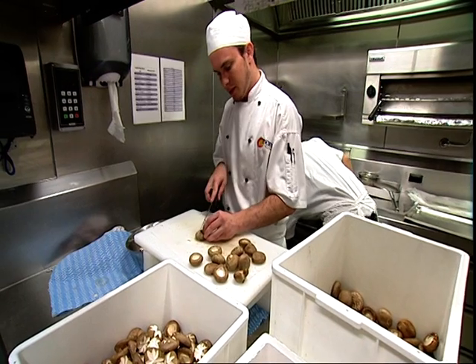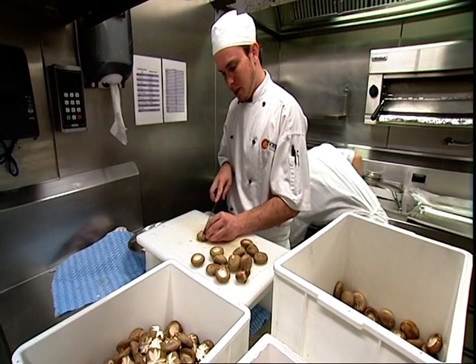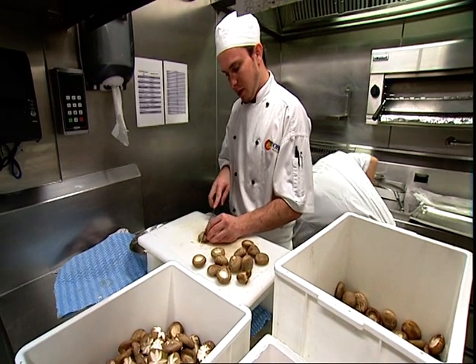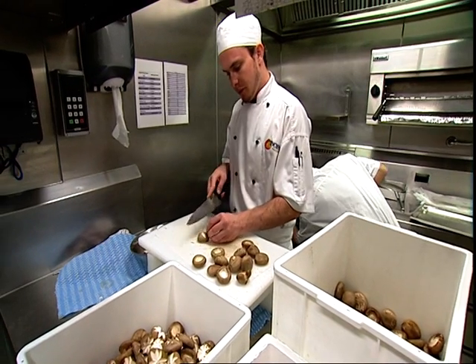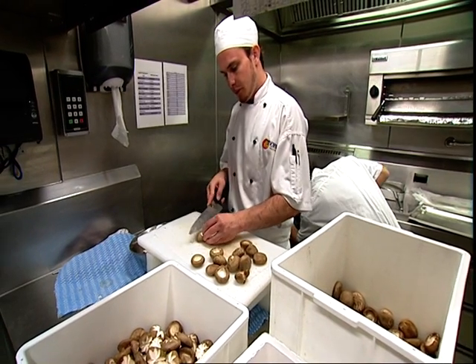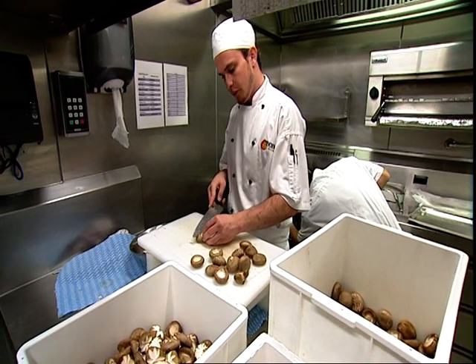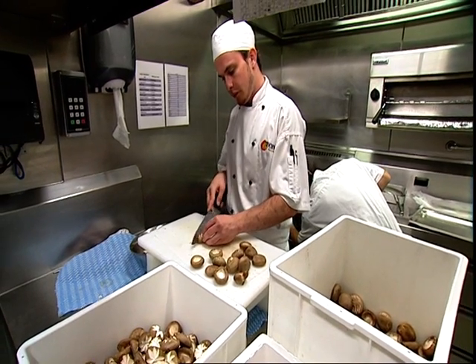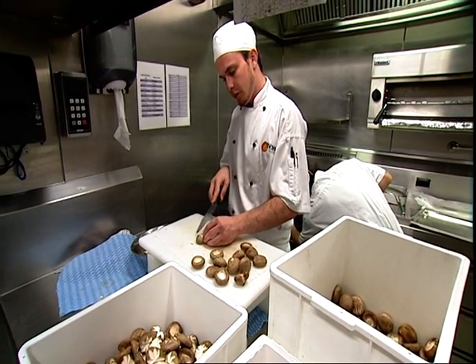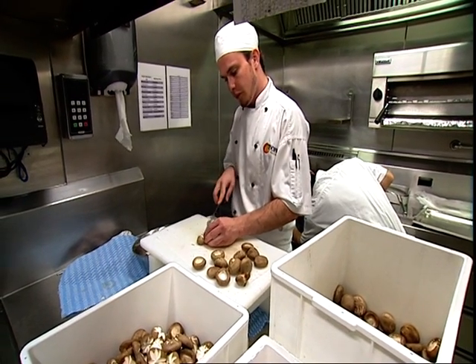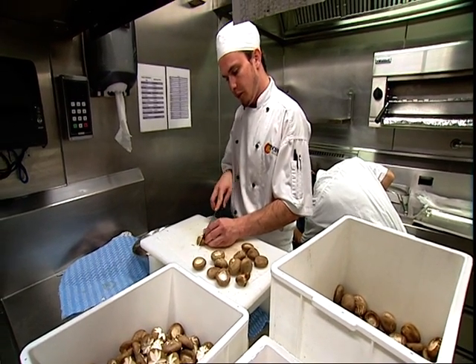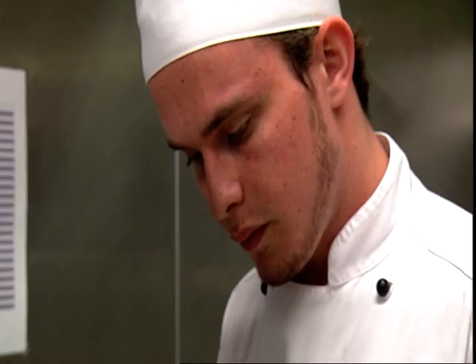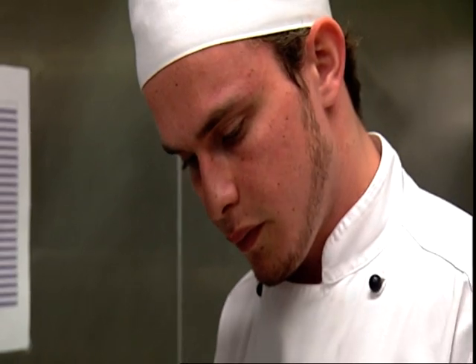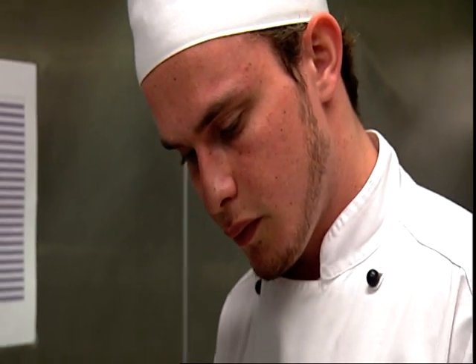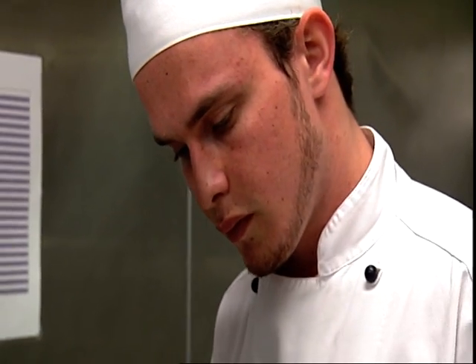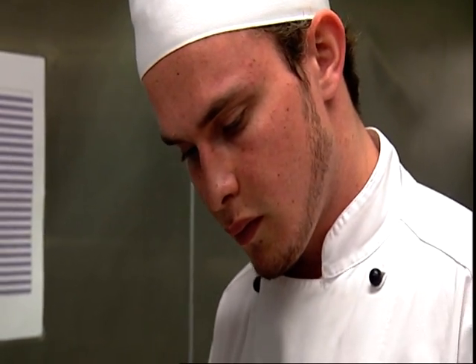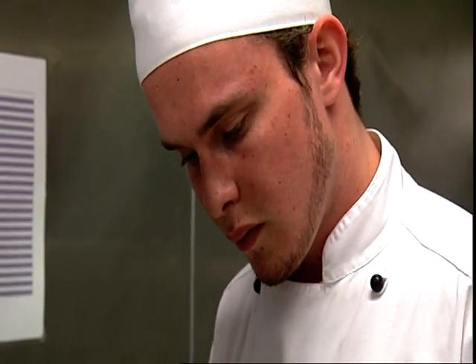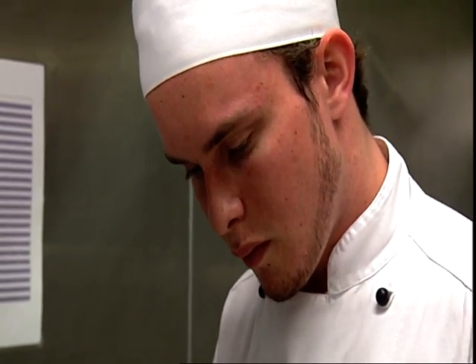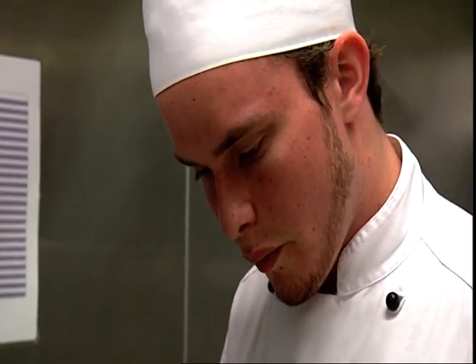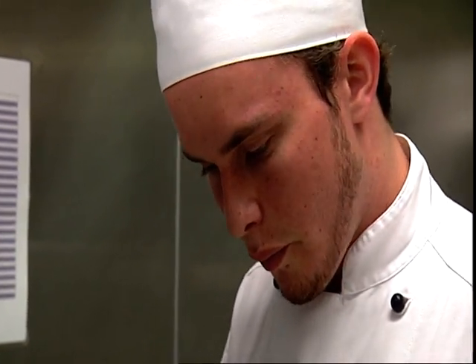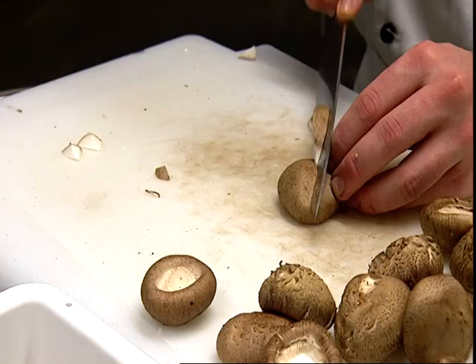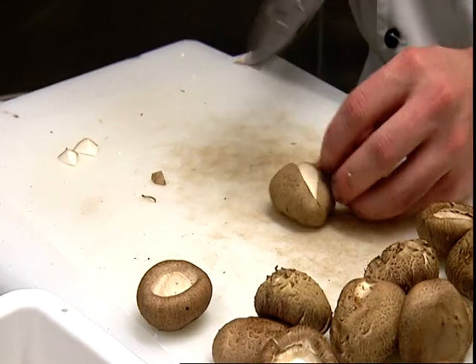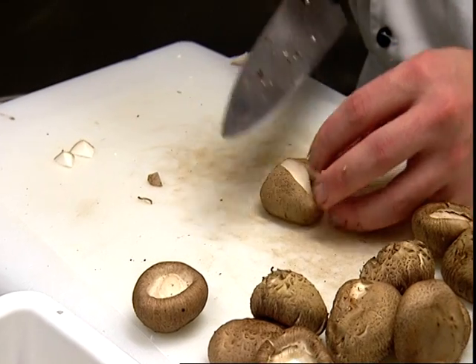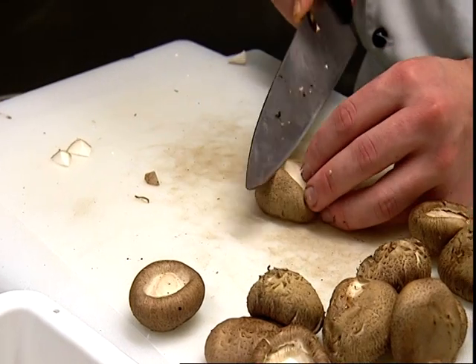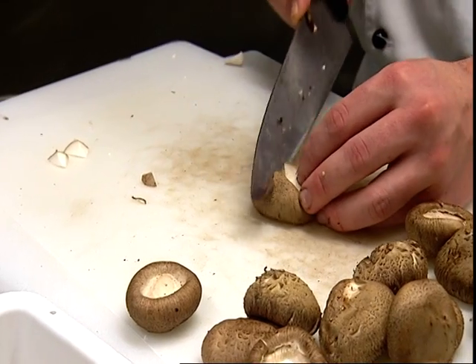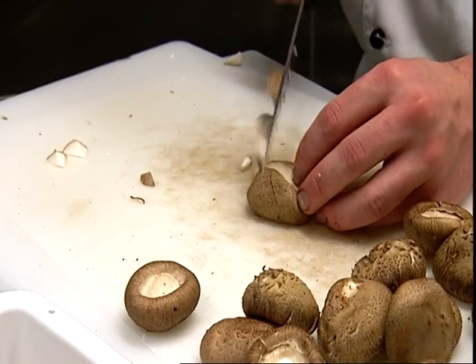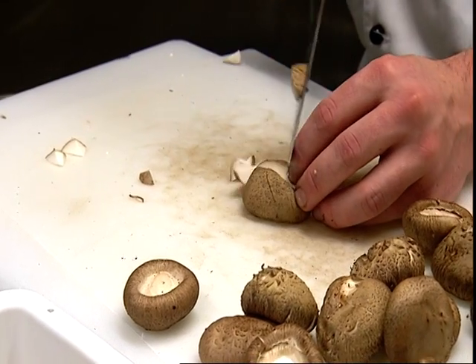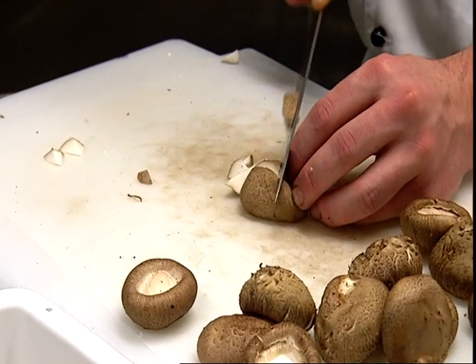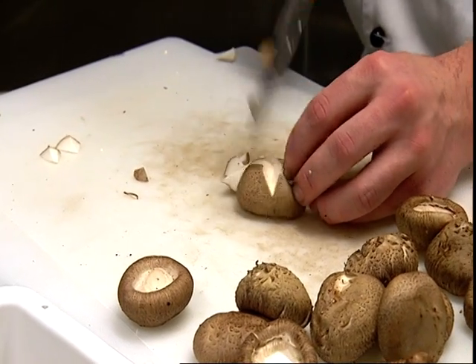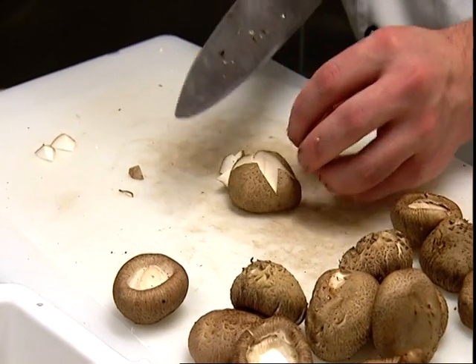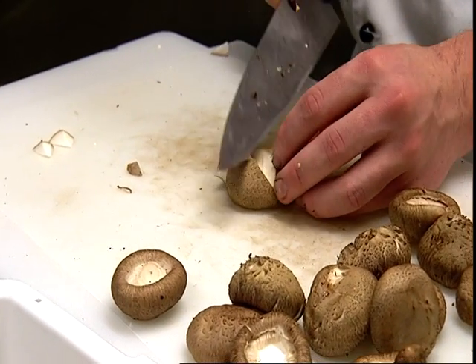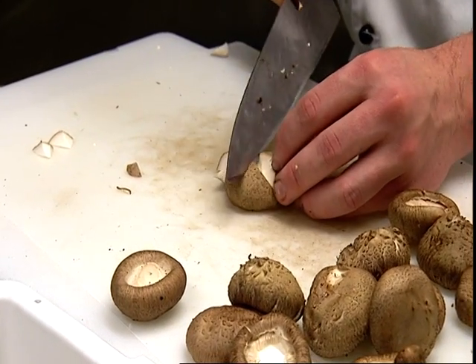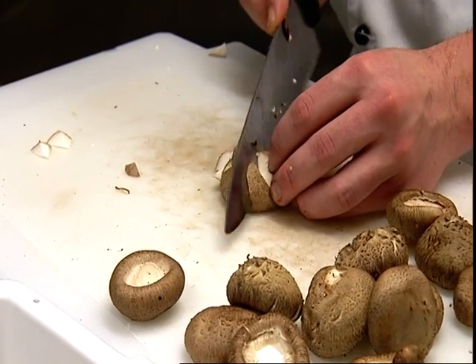Rocks Water can greatly benefit a wide variety of industries where food safety and hygiene are critical.